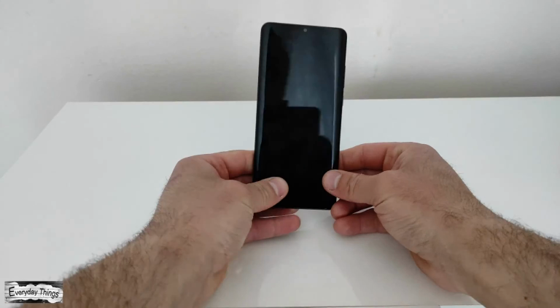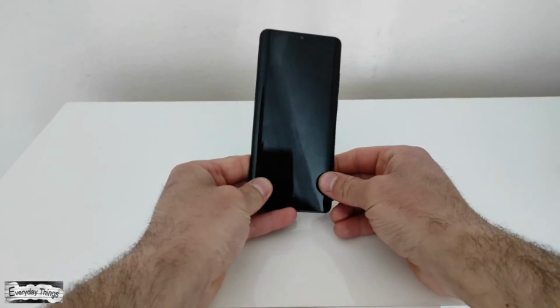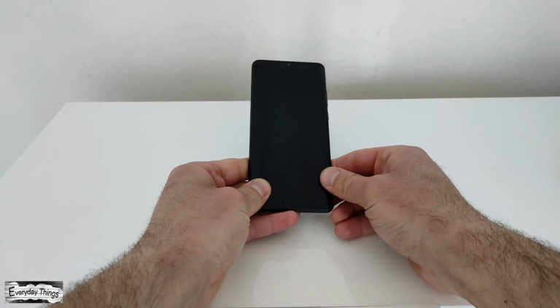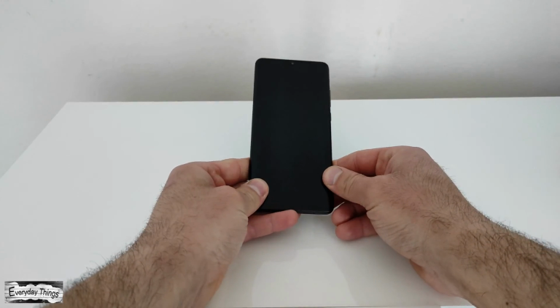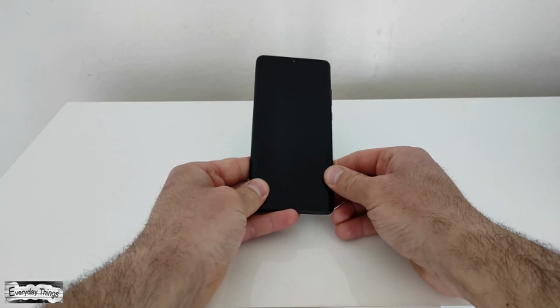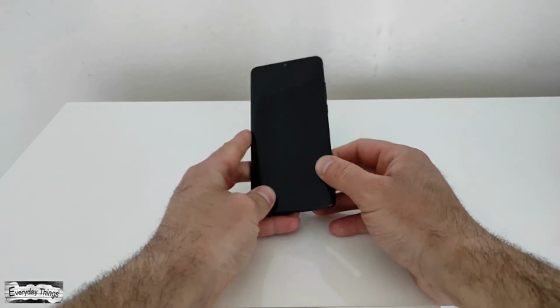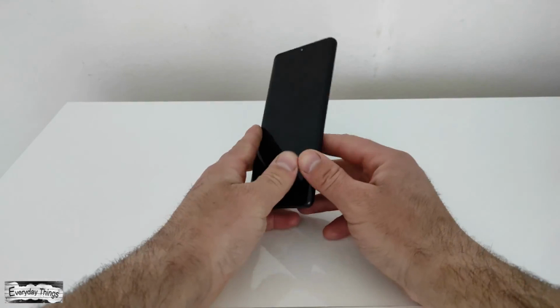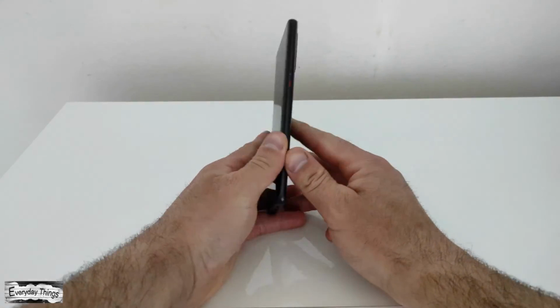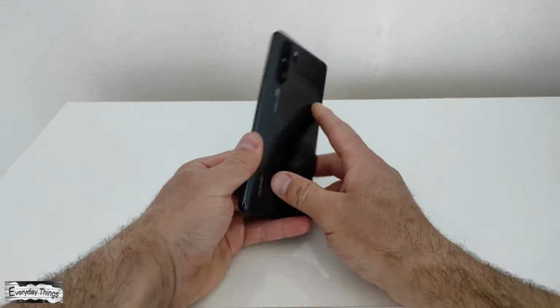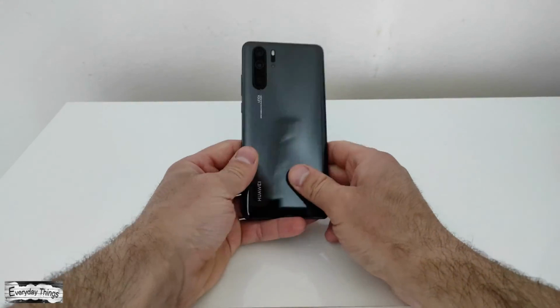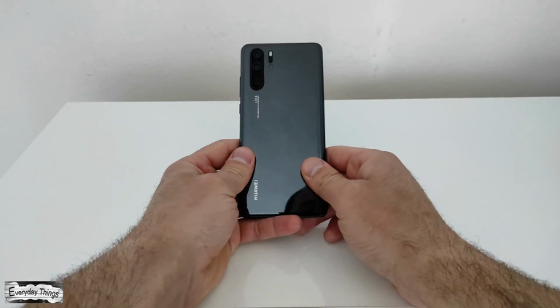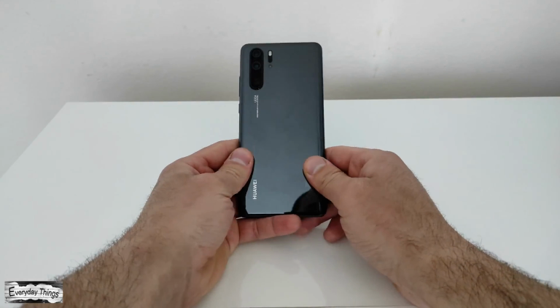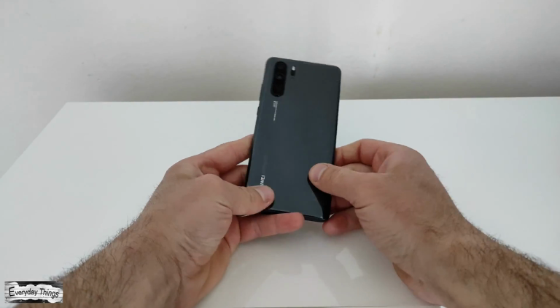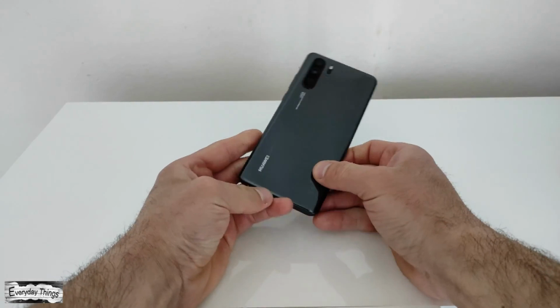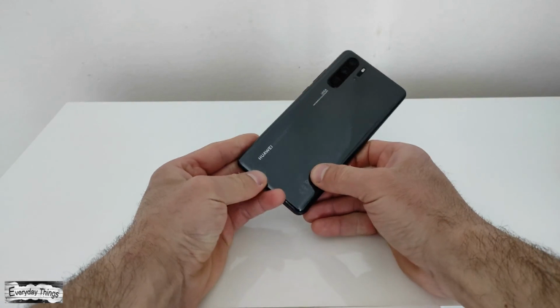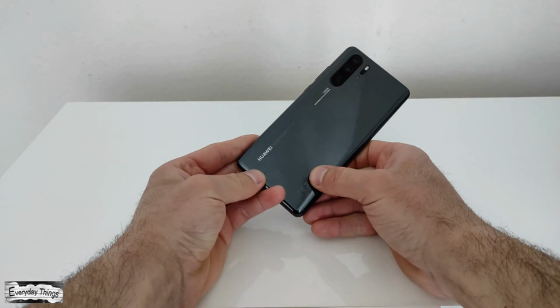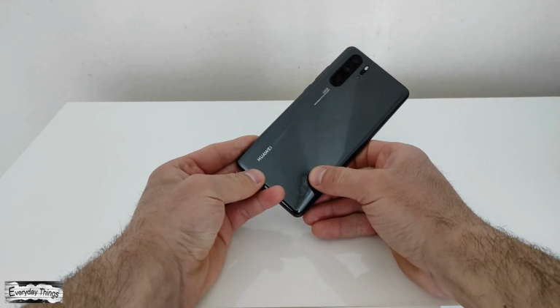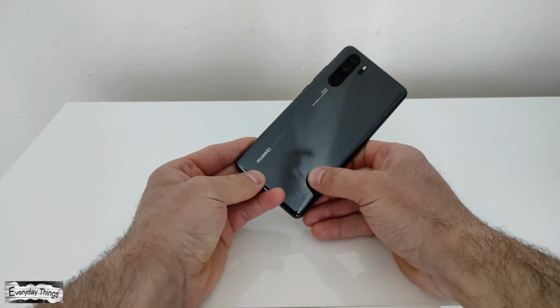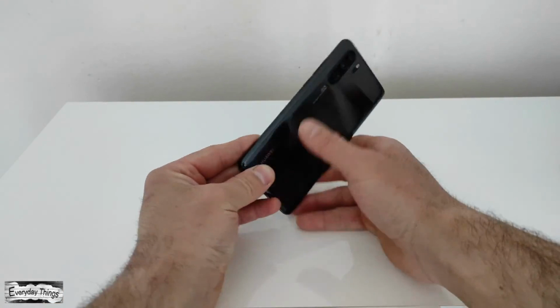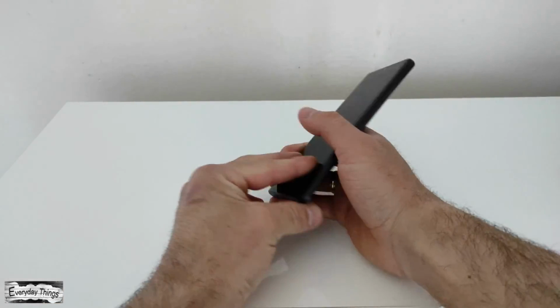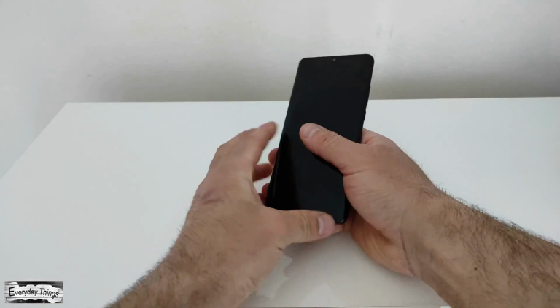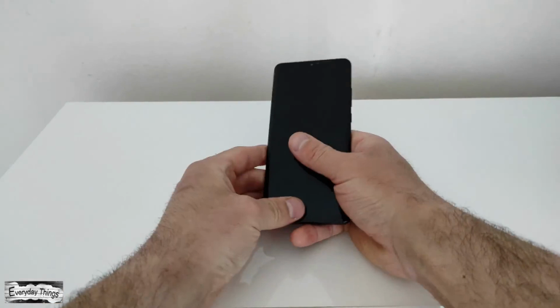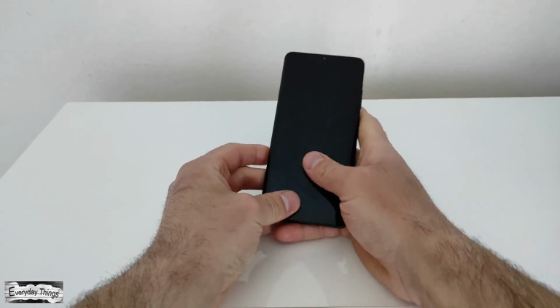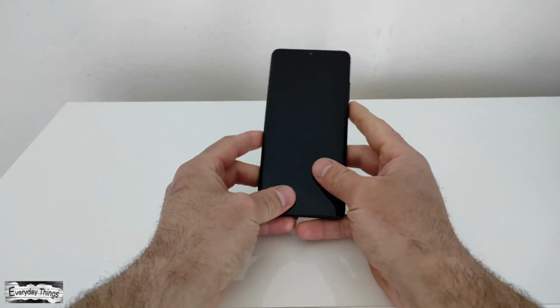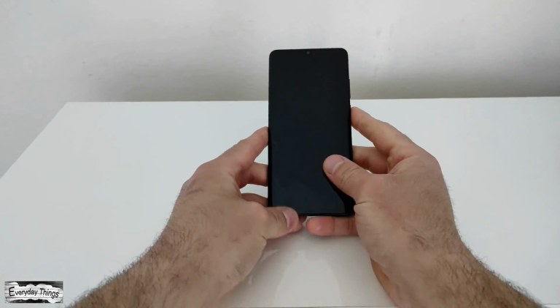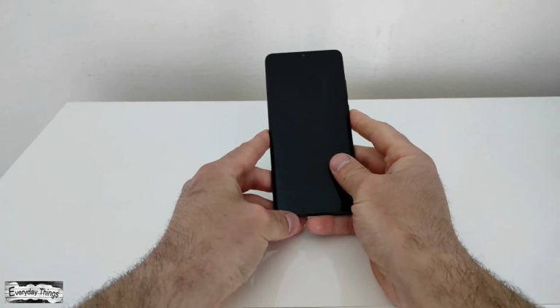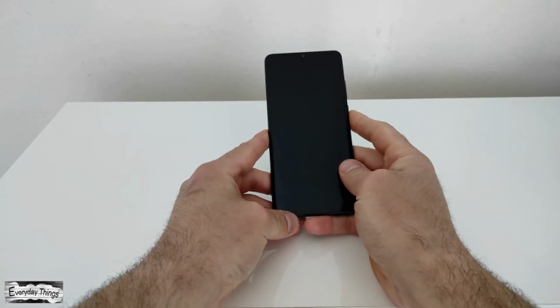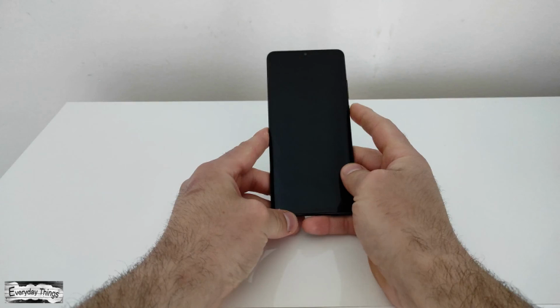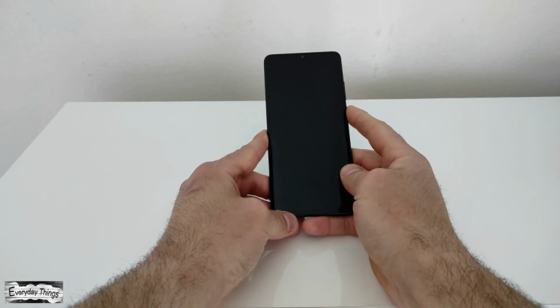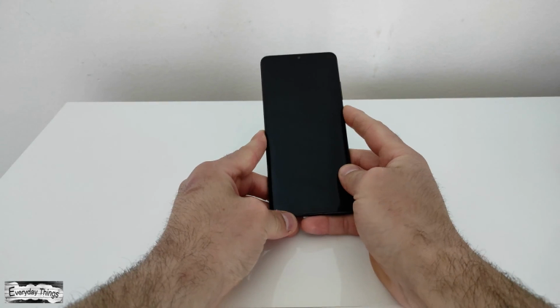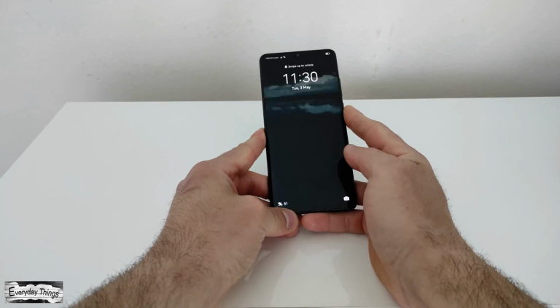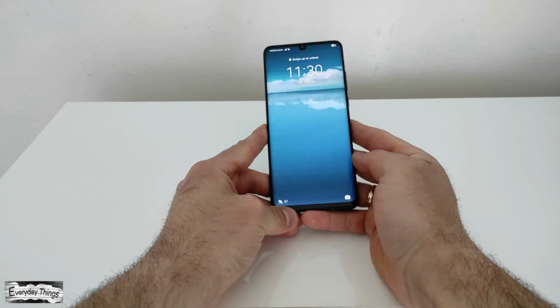In this video, I'm going to show you how to record your screen on UI smartphones with a built-in screen recorder.